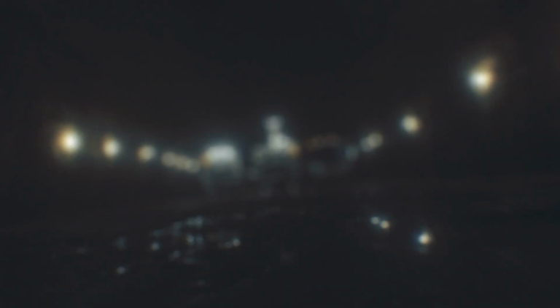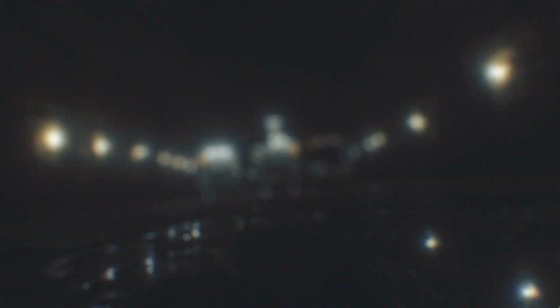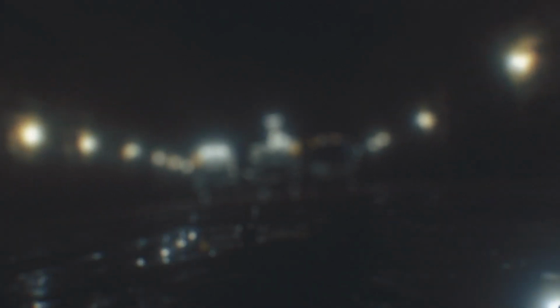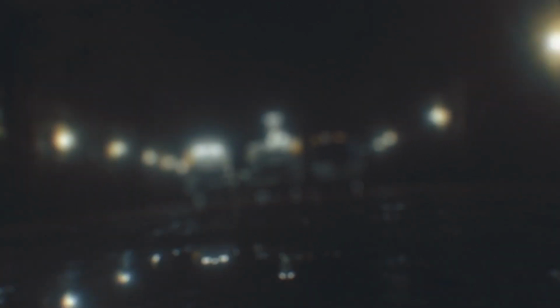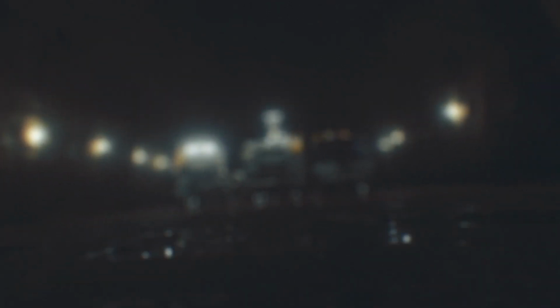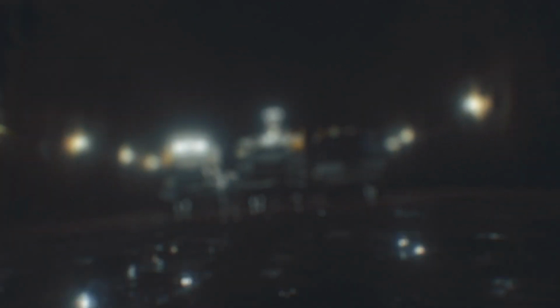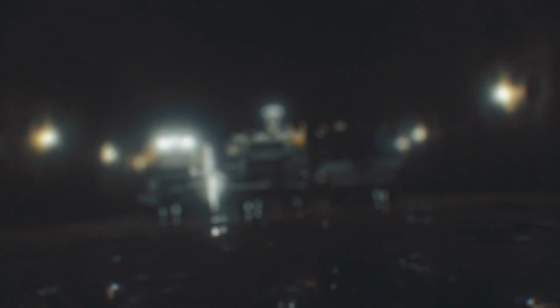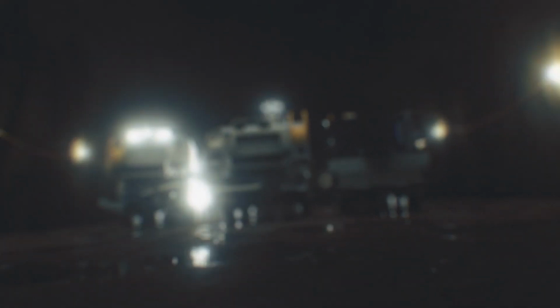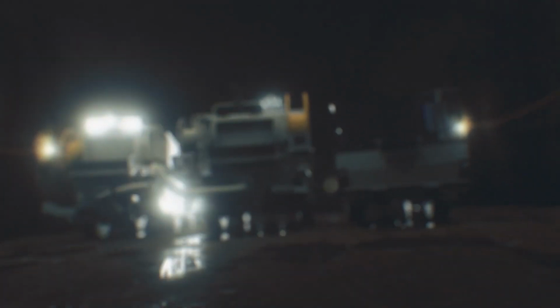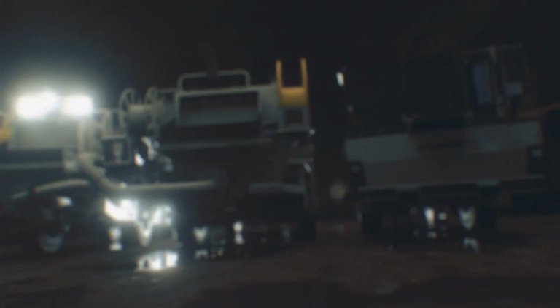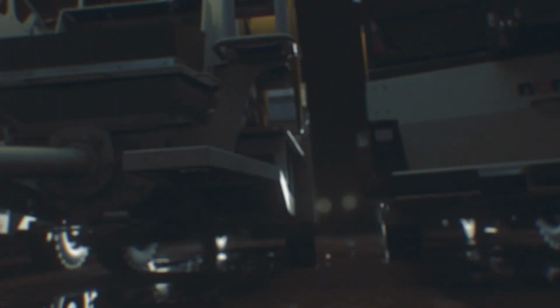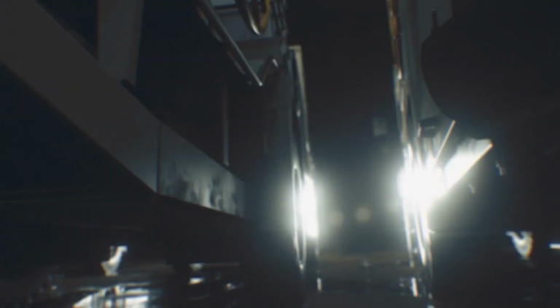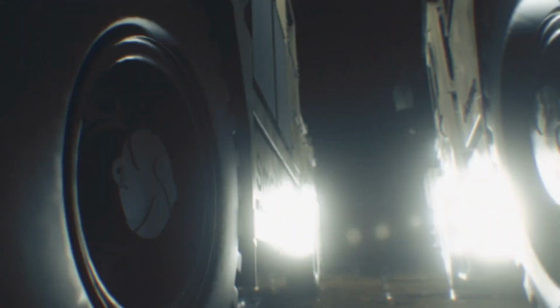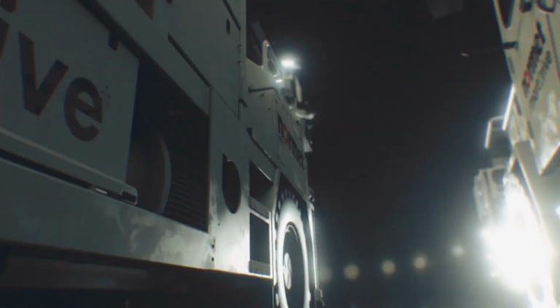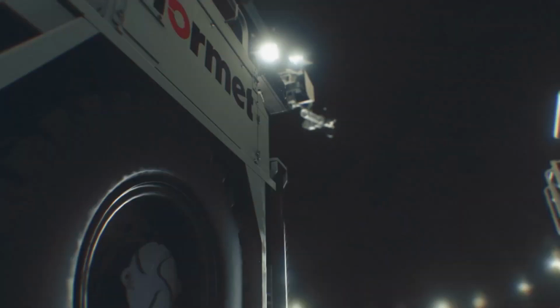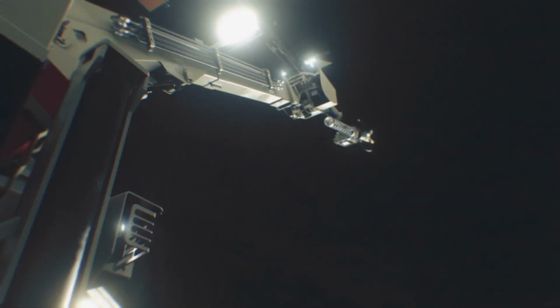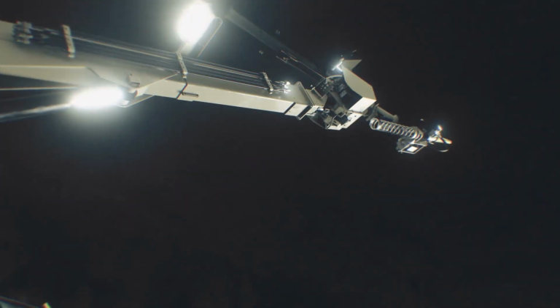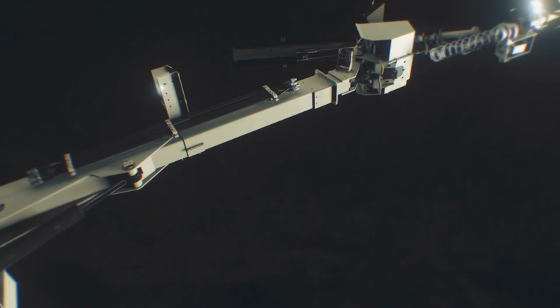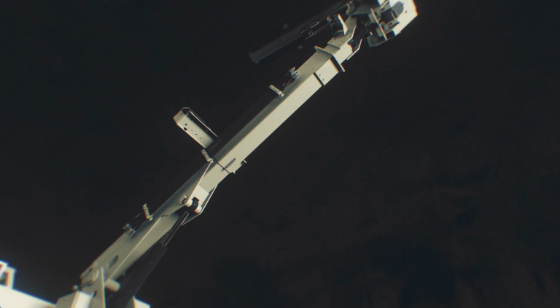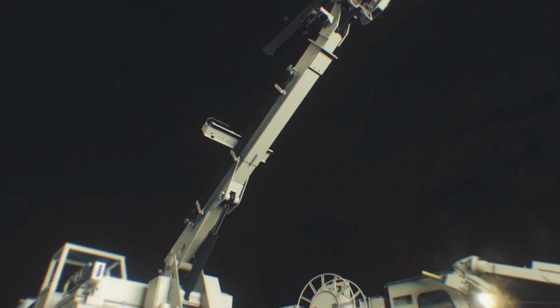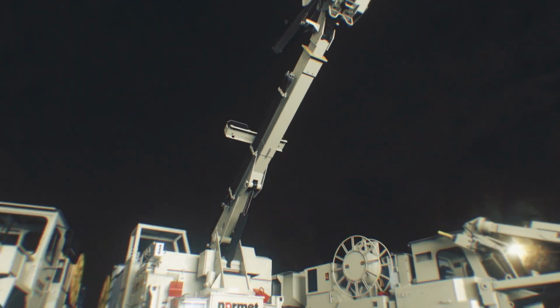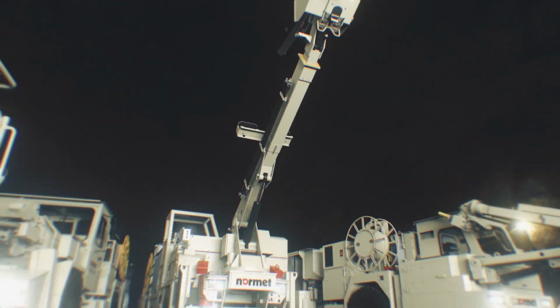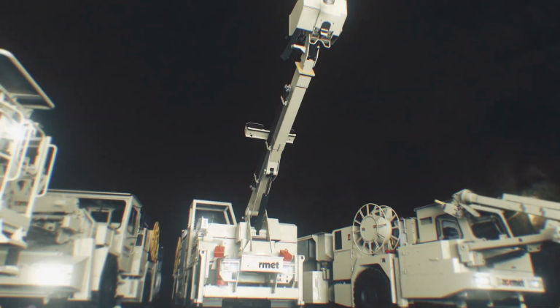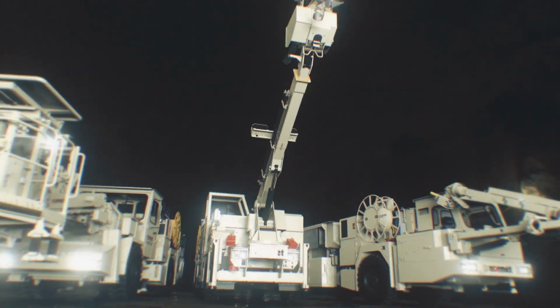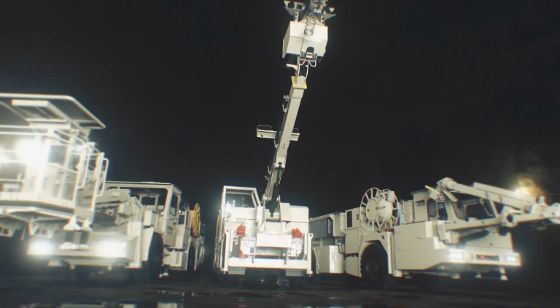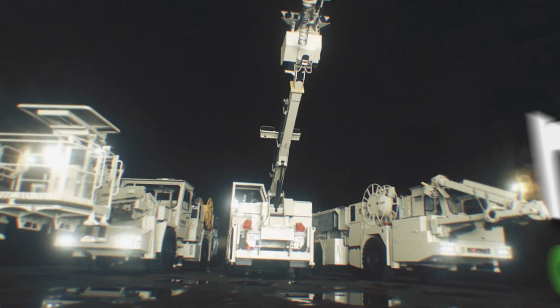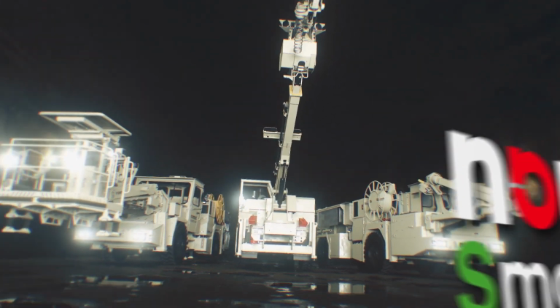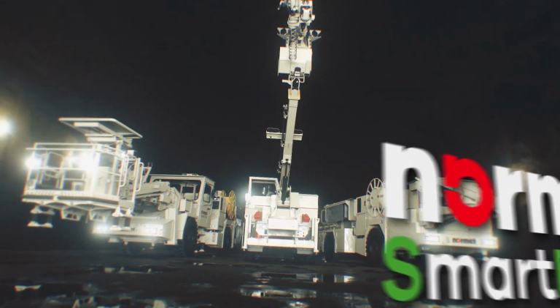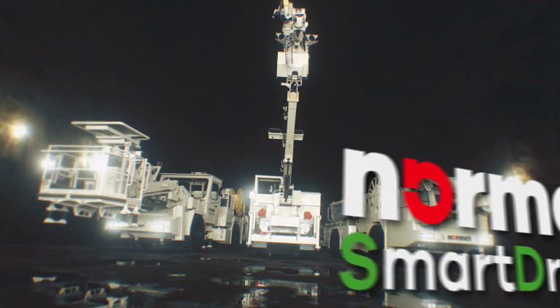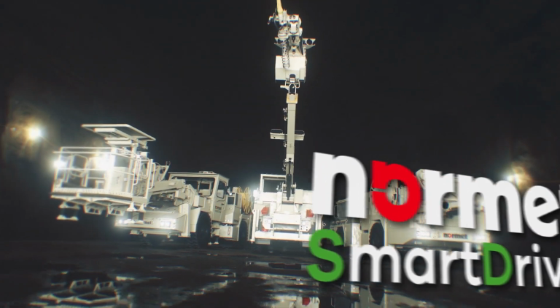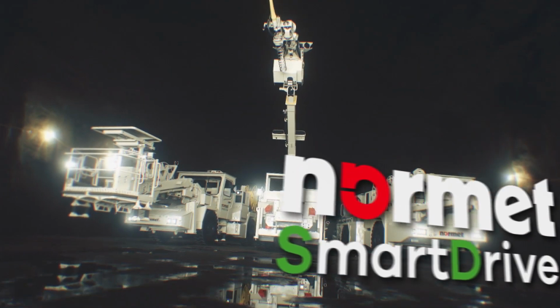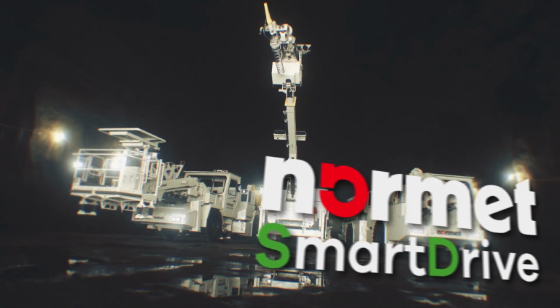NORMET presents a revolutionary line of battery-powered underground equipment. Introducing SmartDrive.